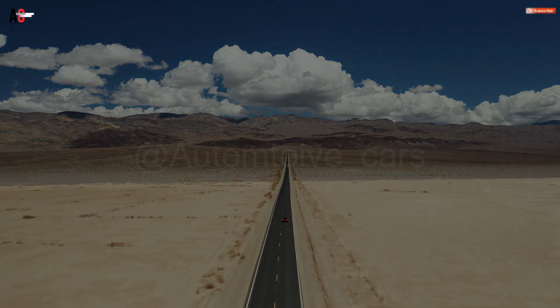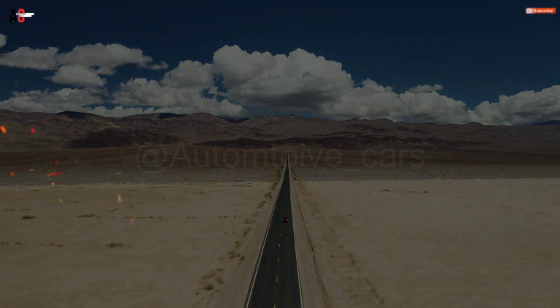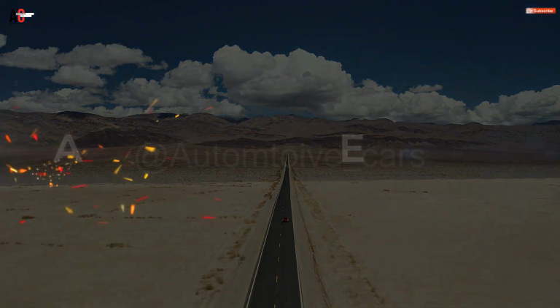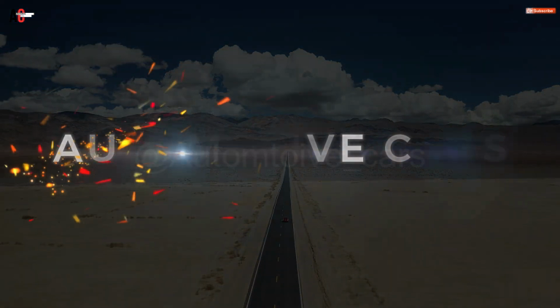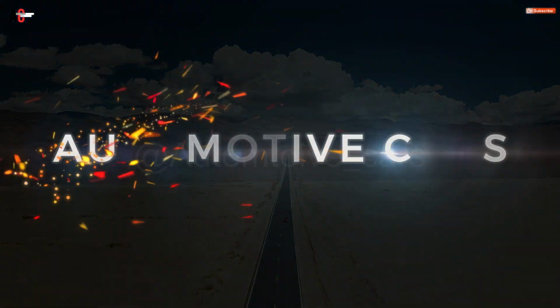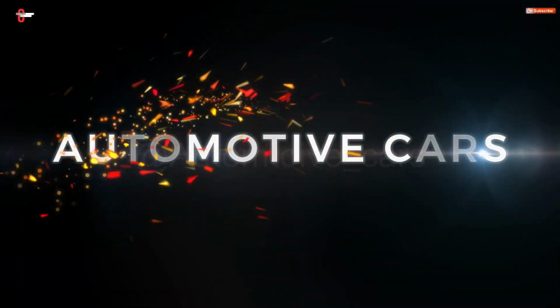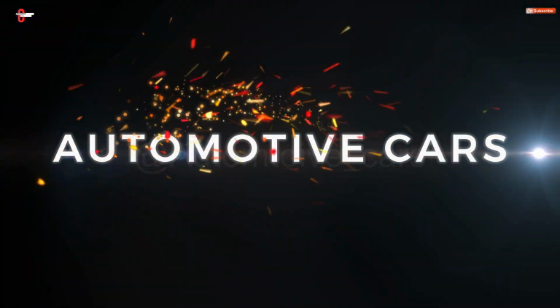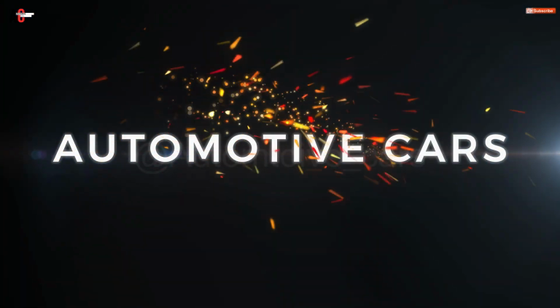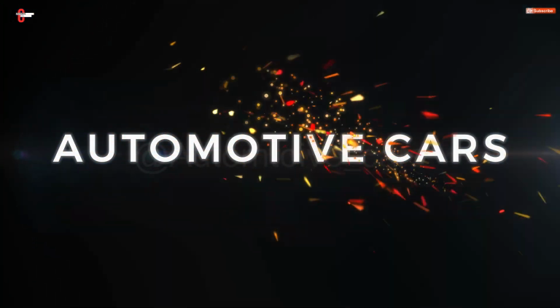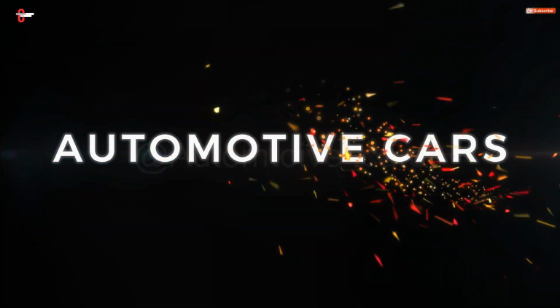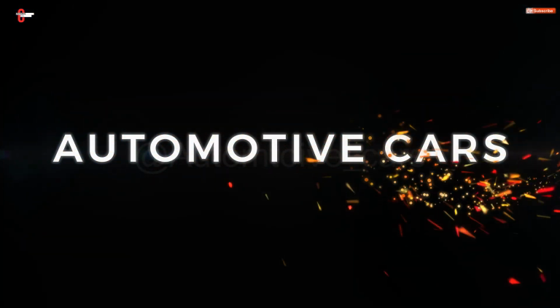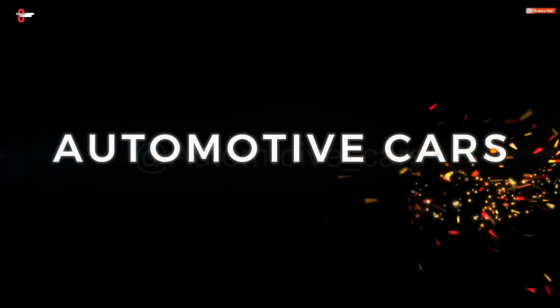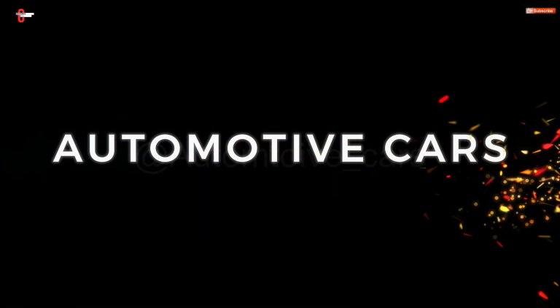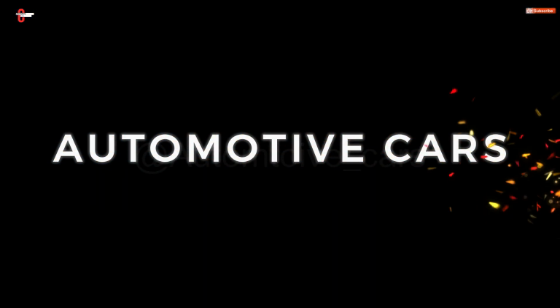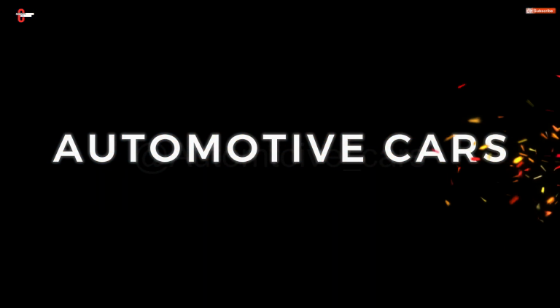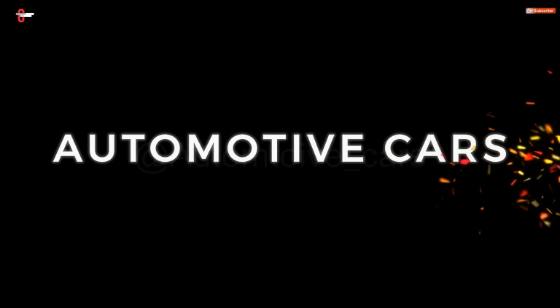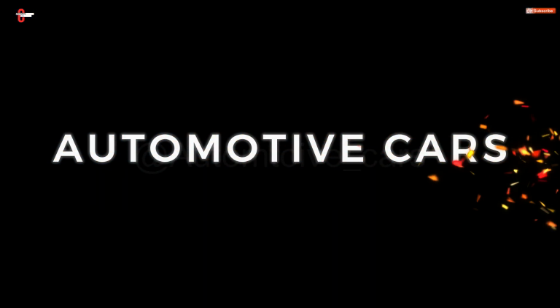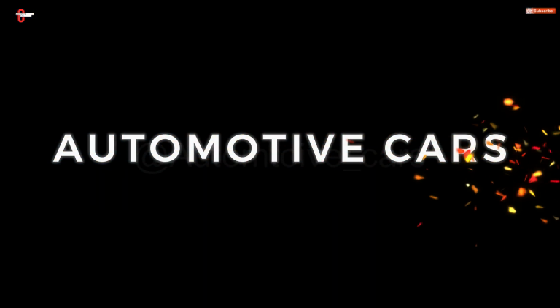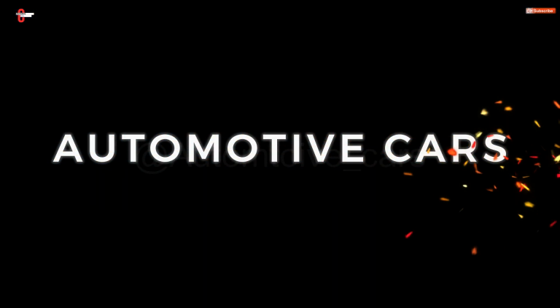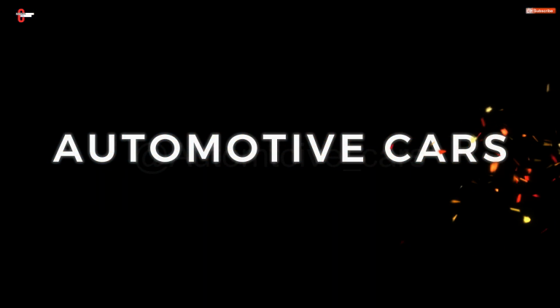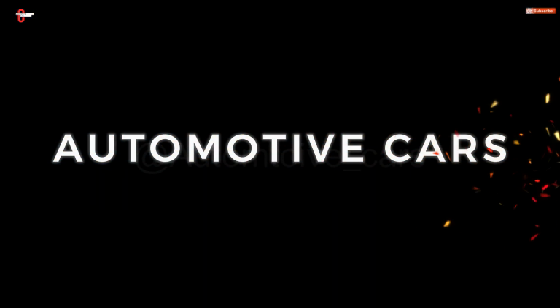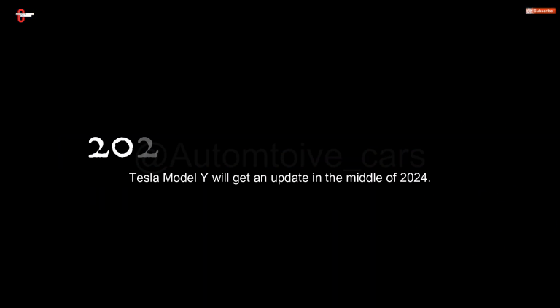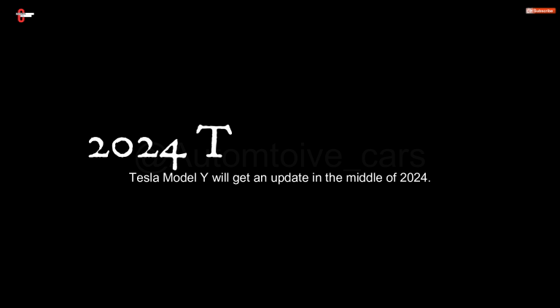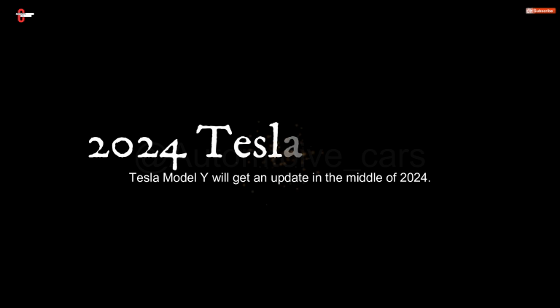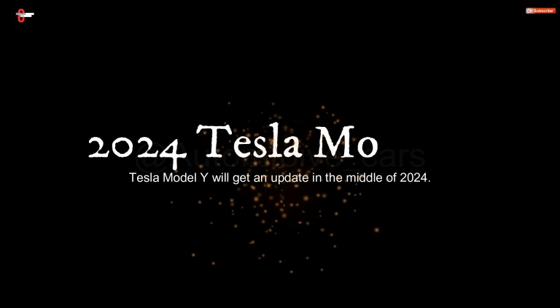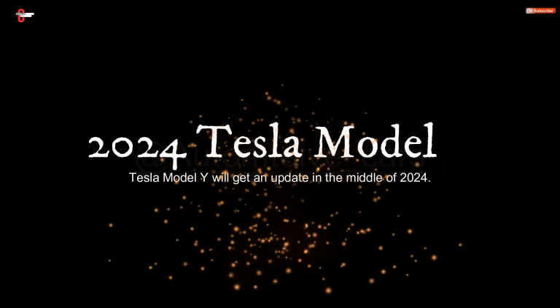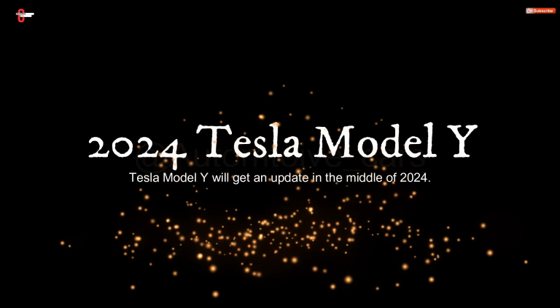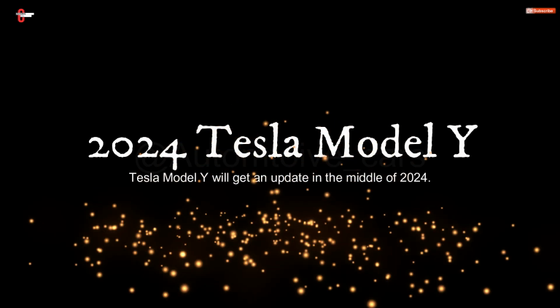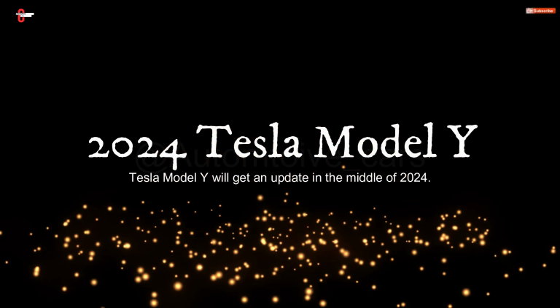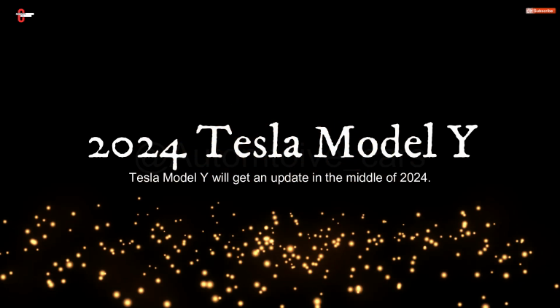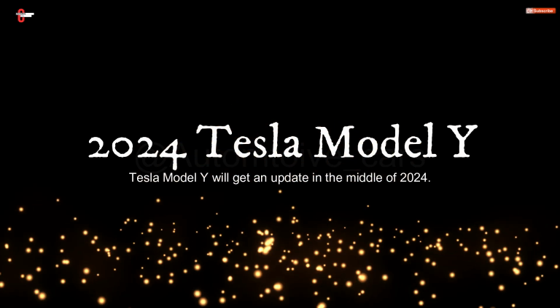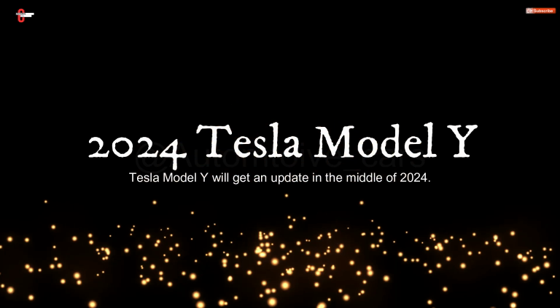Welcome to Automotive Cars Channel. 2024 Tesla Model Y.